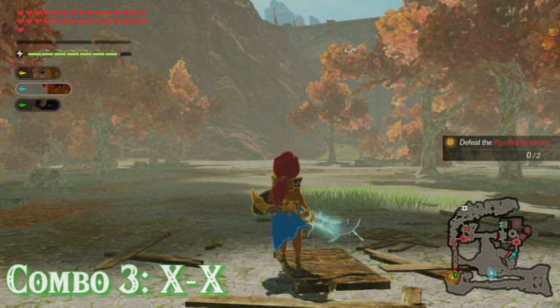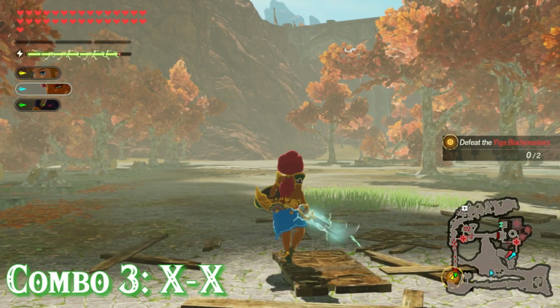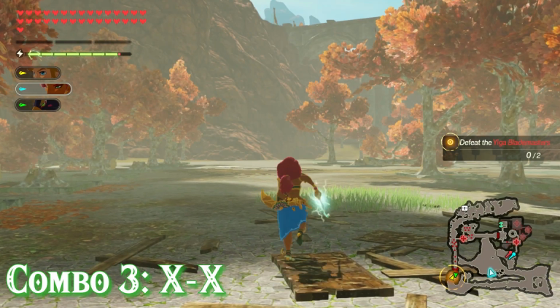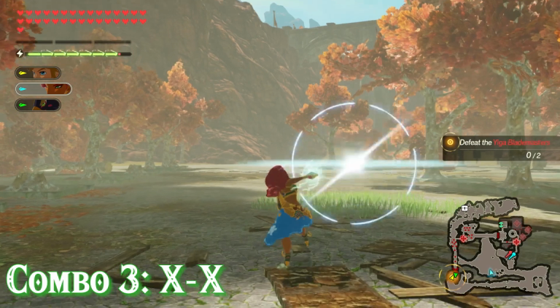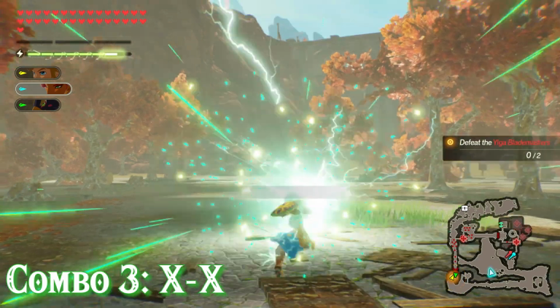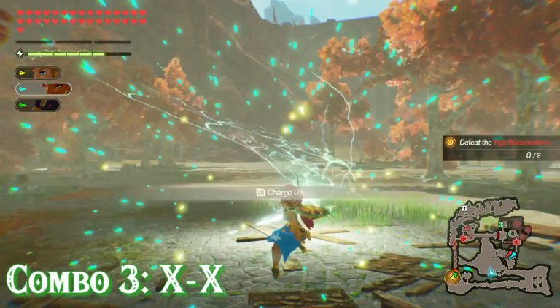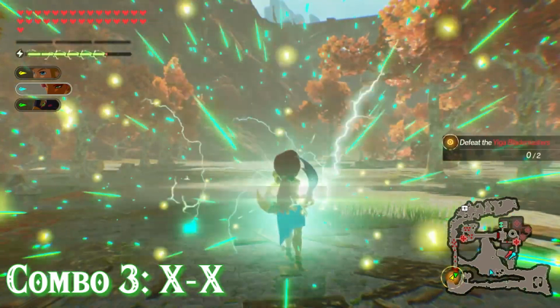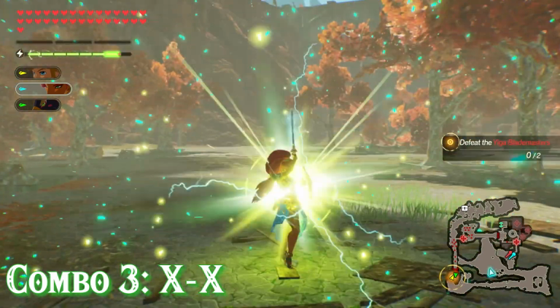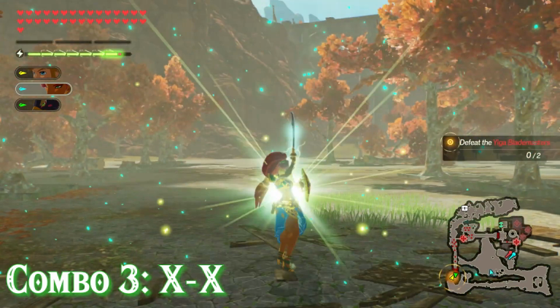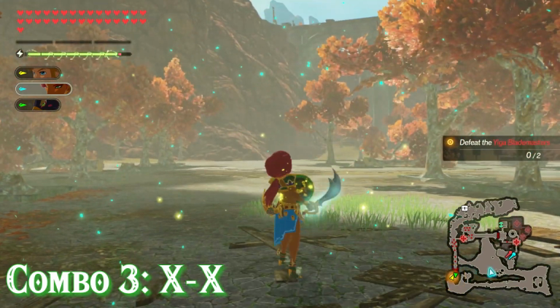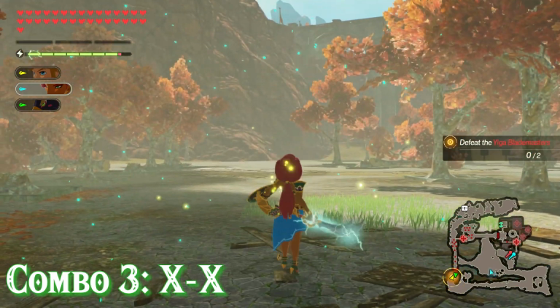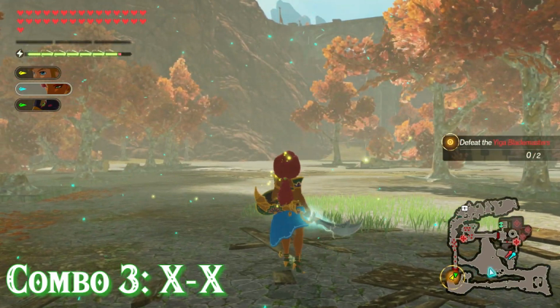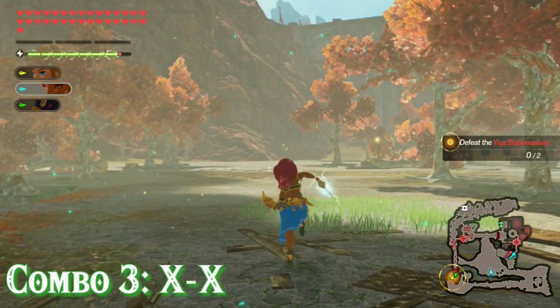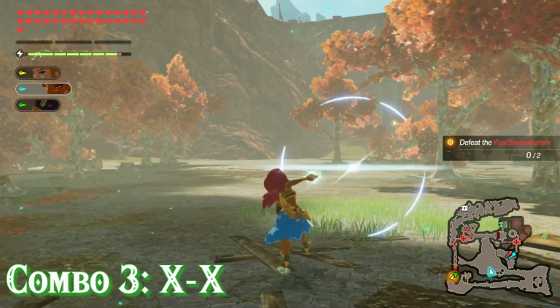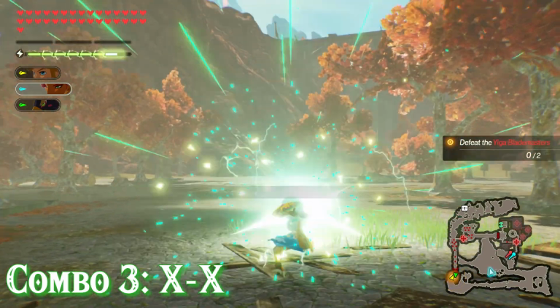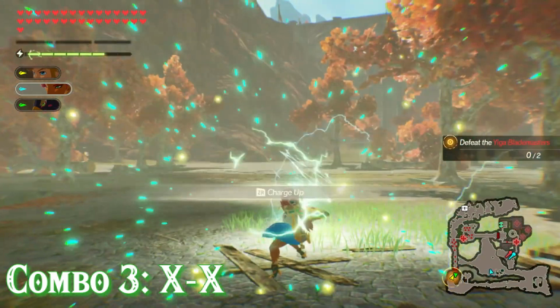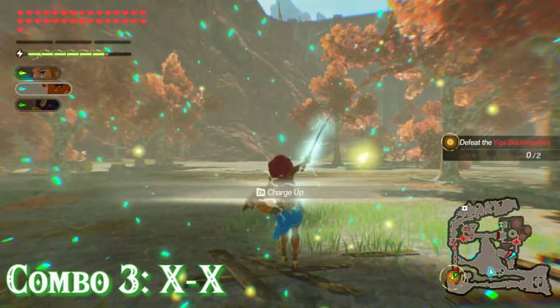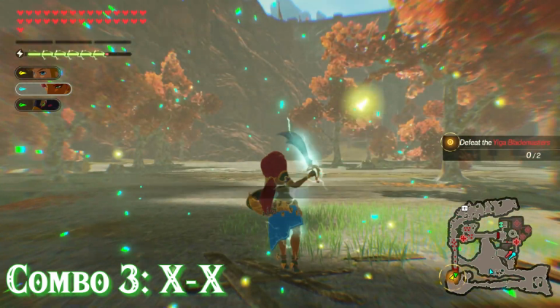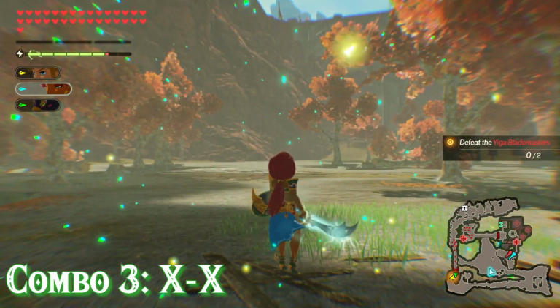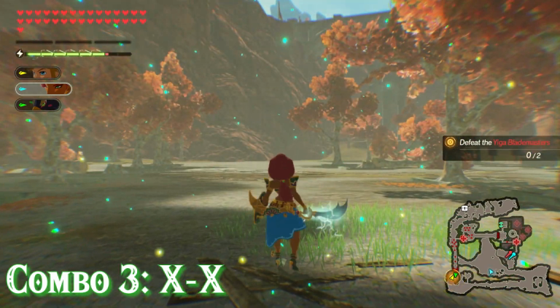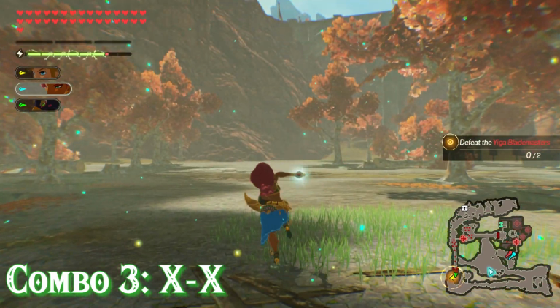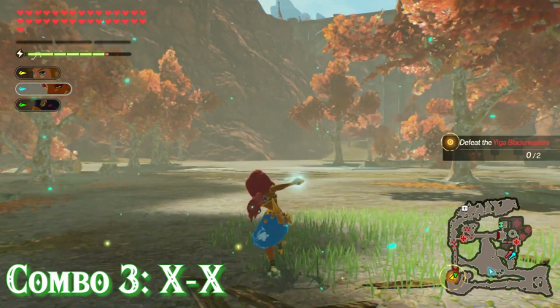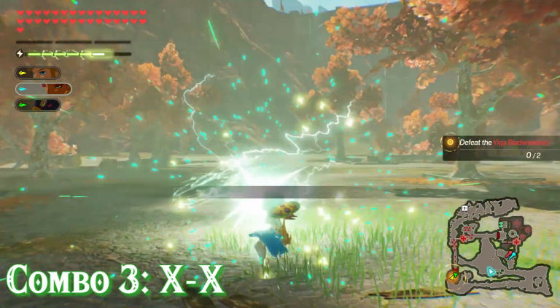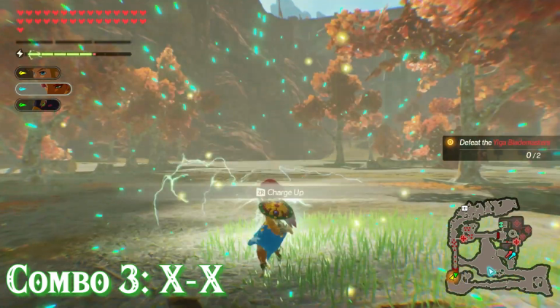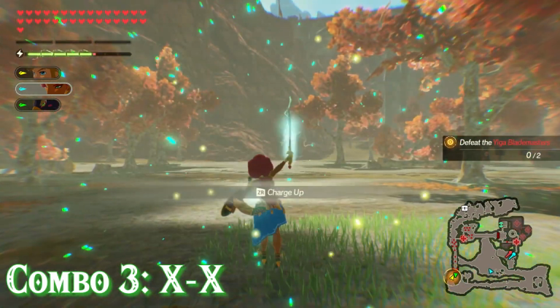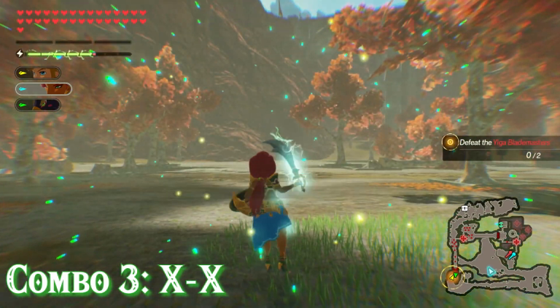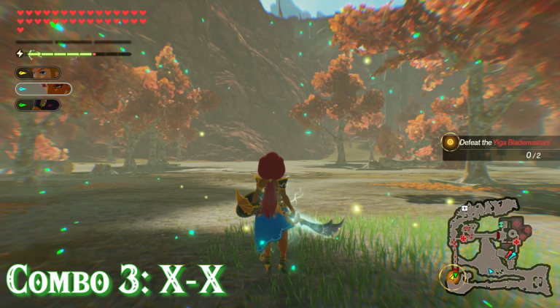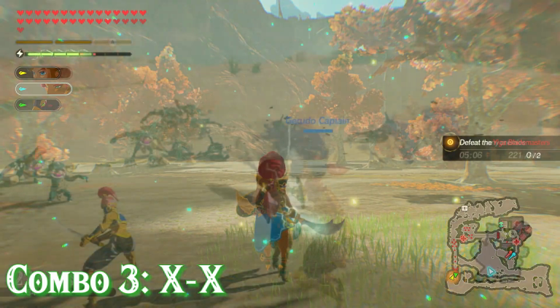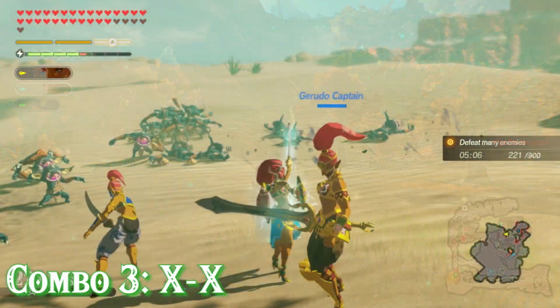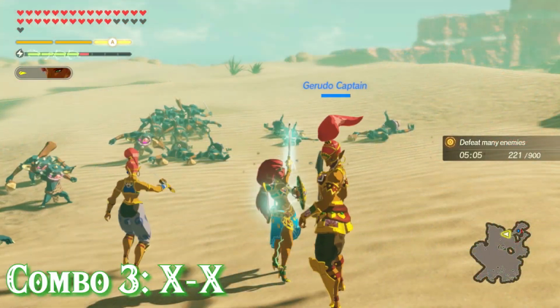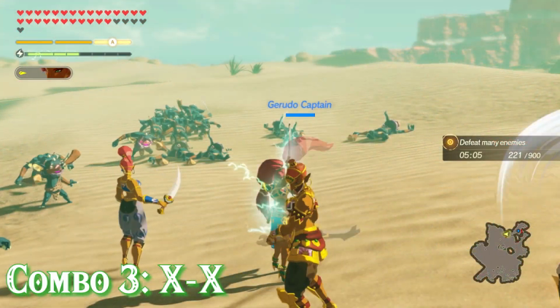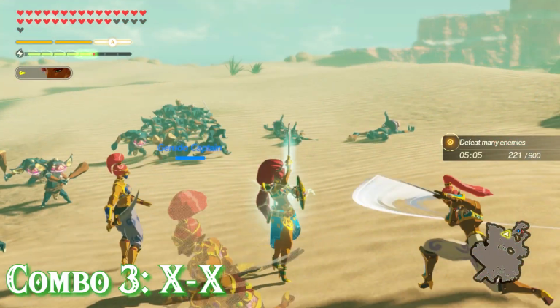Combo number 3 is an XX combo. For this one Urbosa just performs a quick stab with her sword that sends out some lightning damaging all nearby enemies.